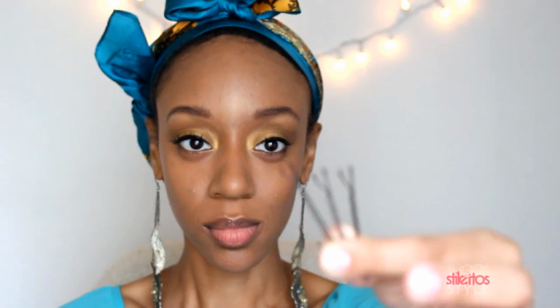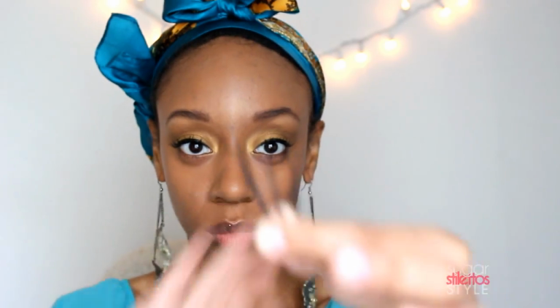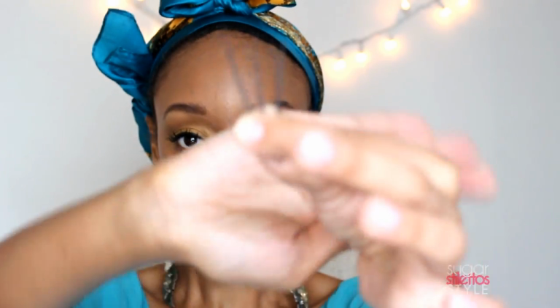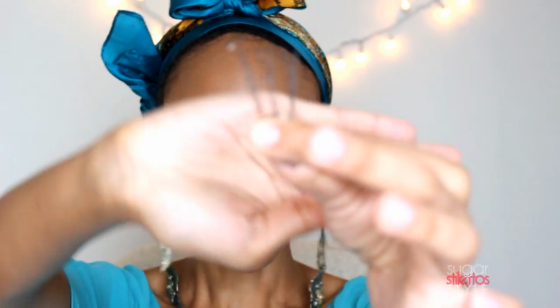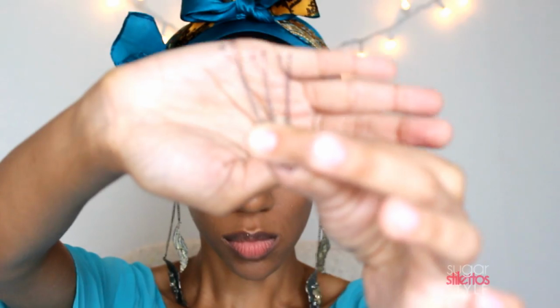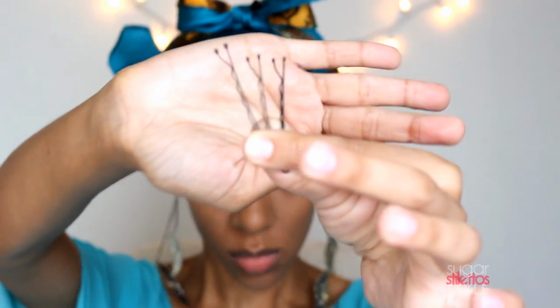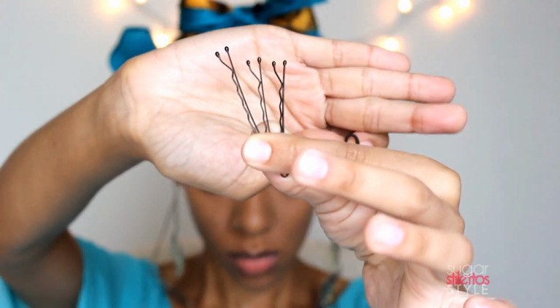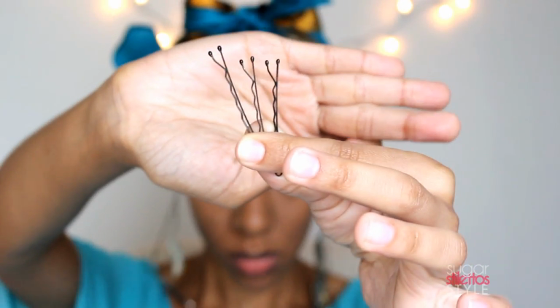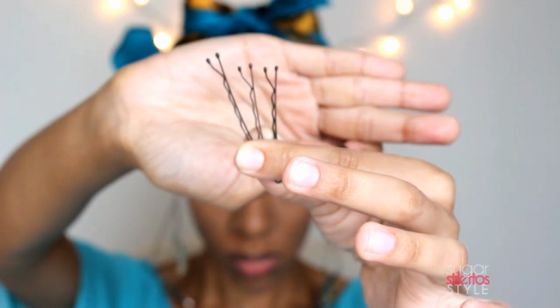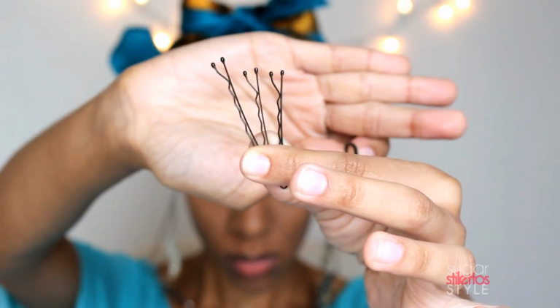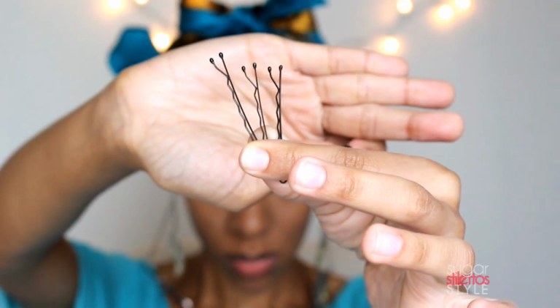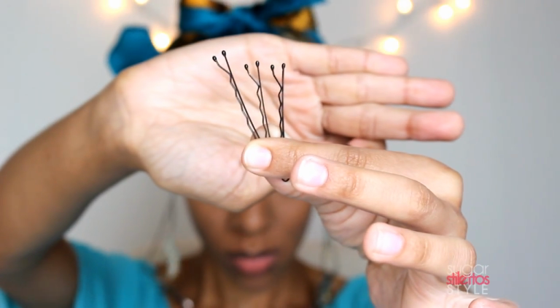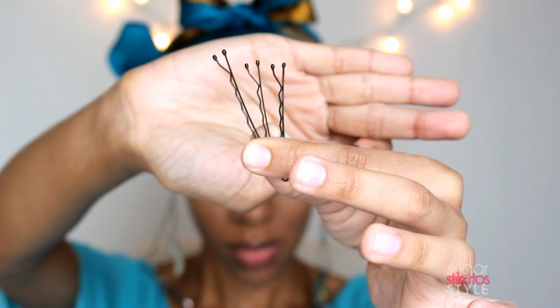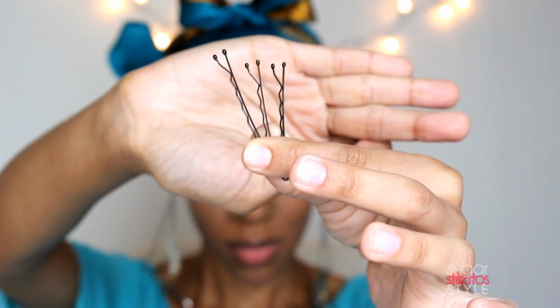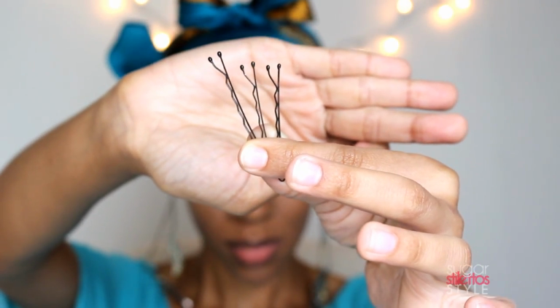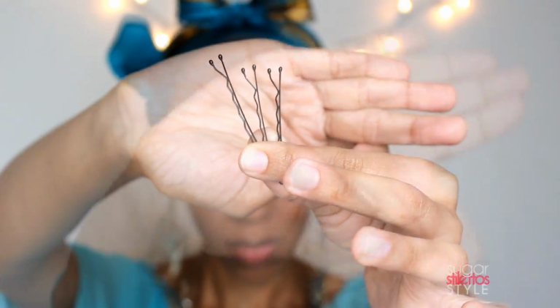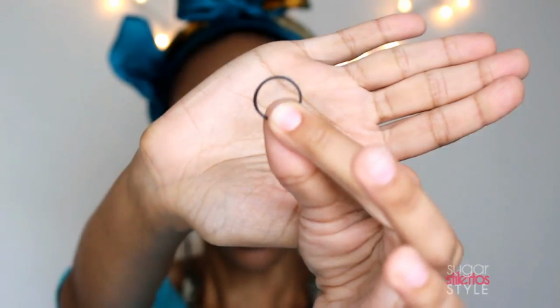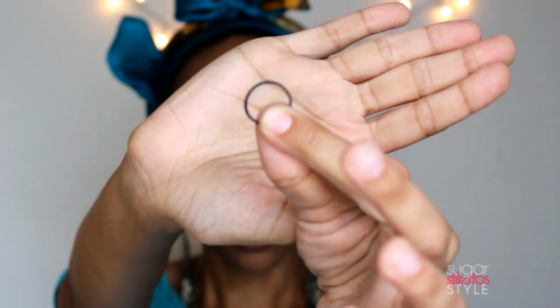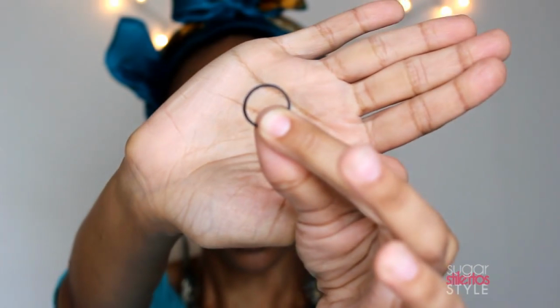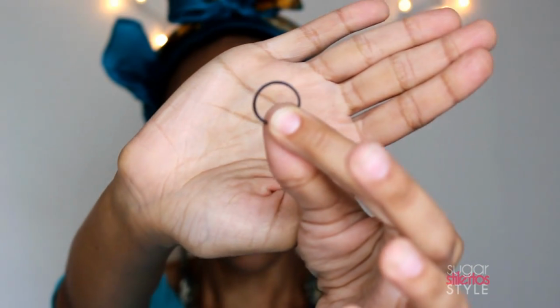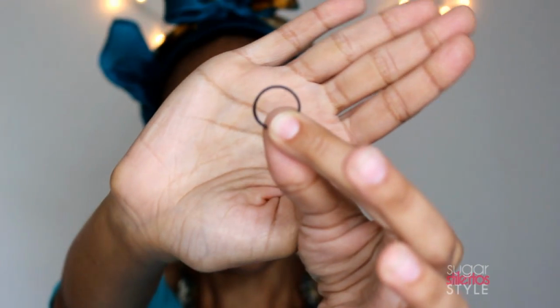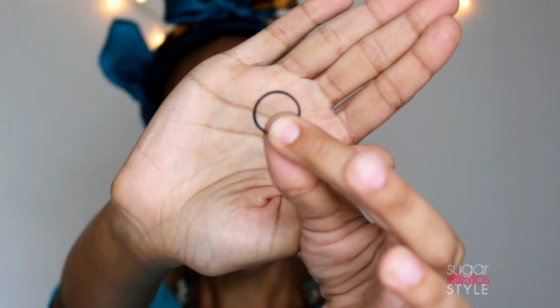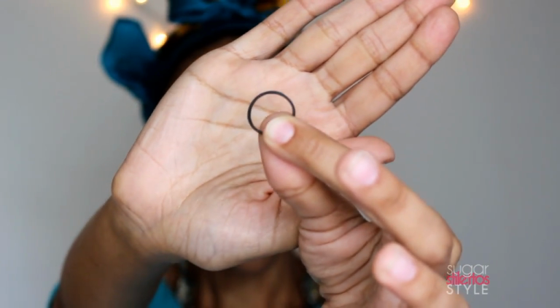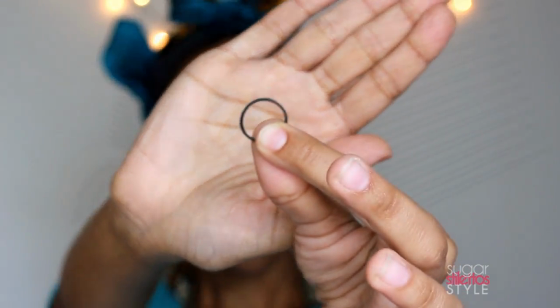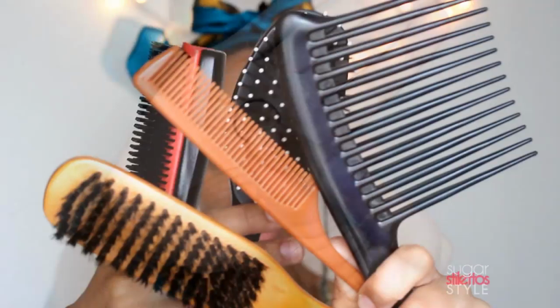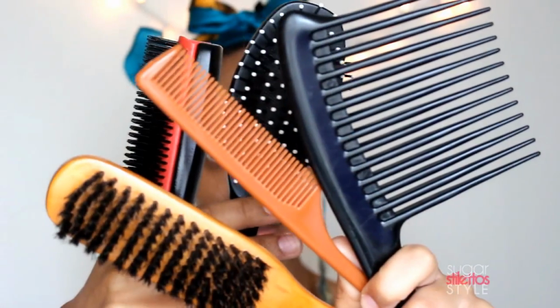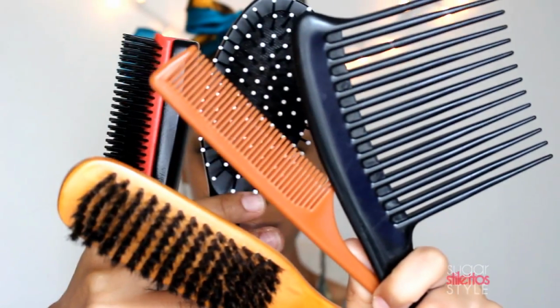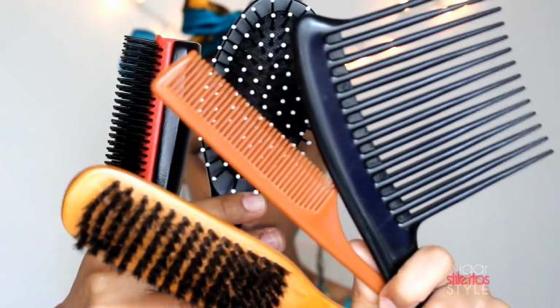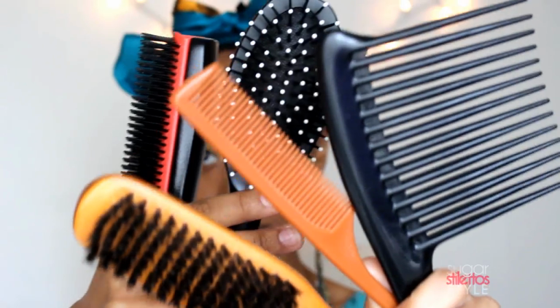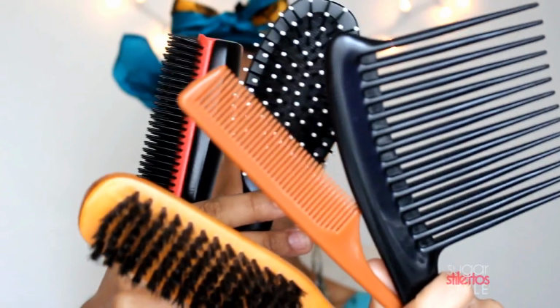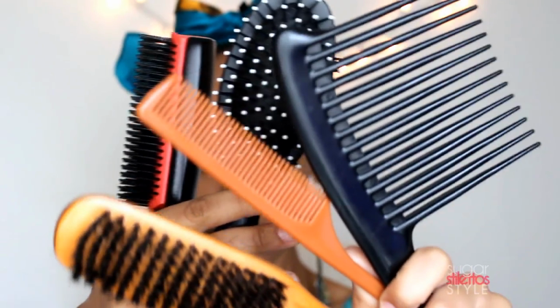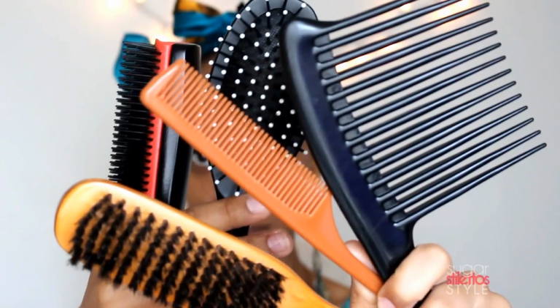For this hairstyle, you're going to need bobby pins, a rubber band, and whatever styling tool you want to use.